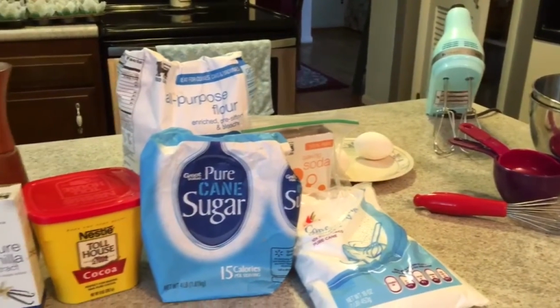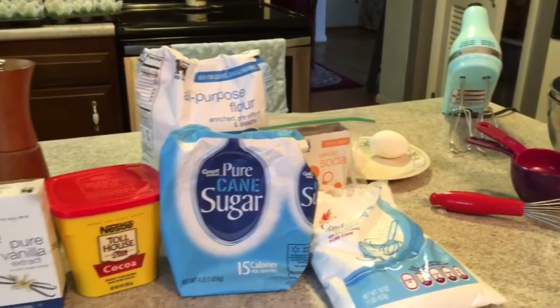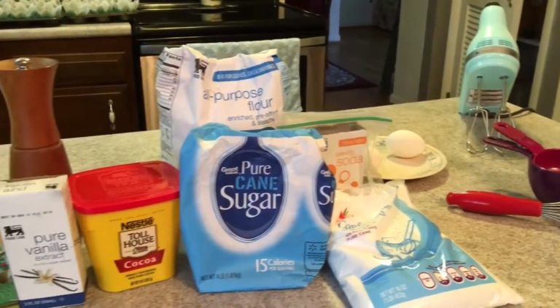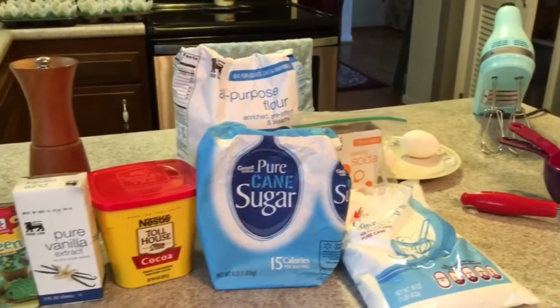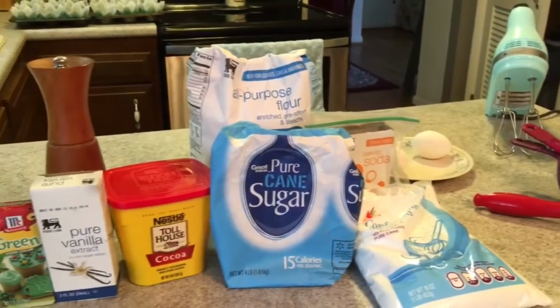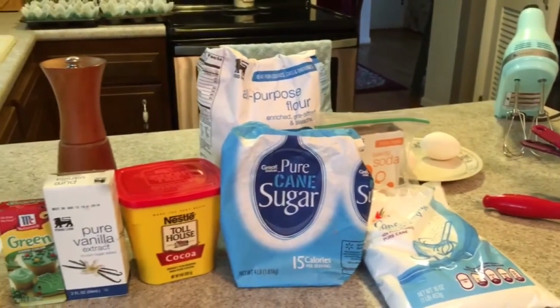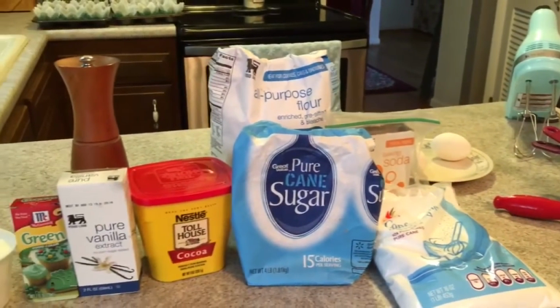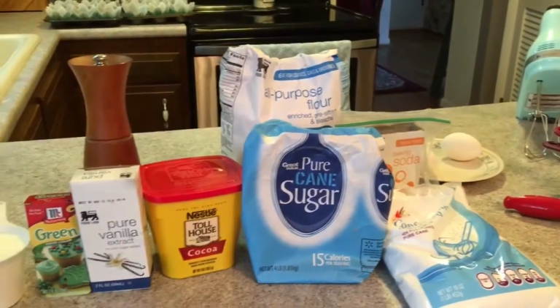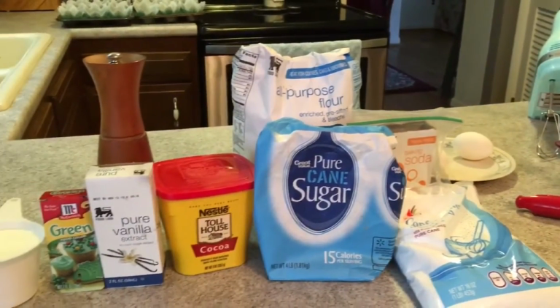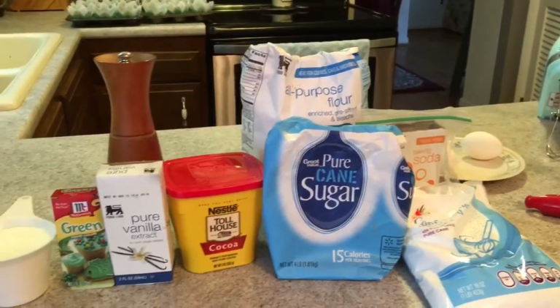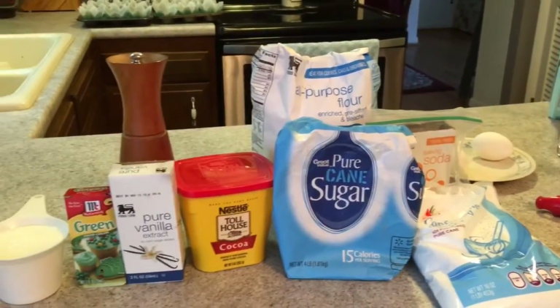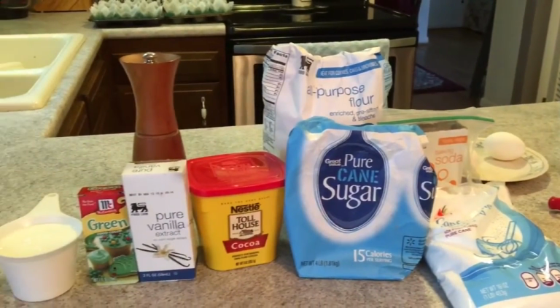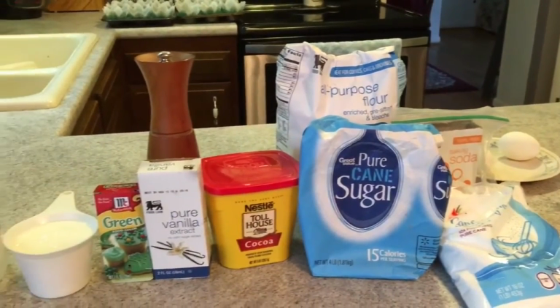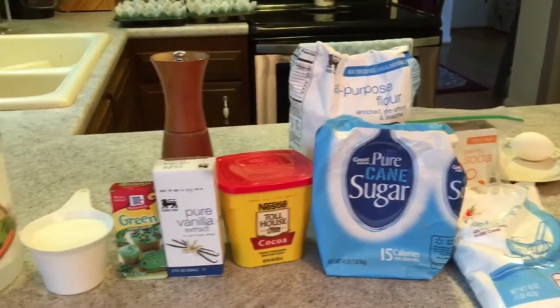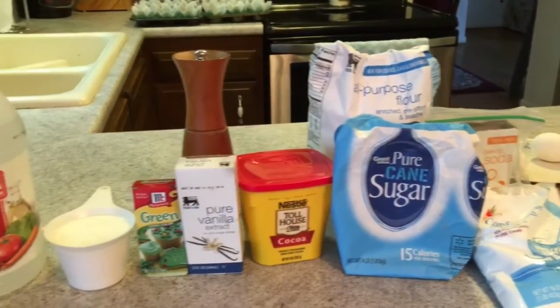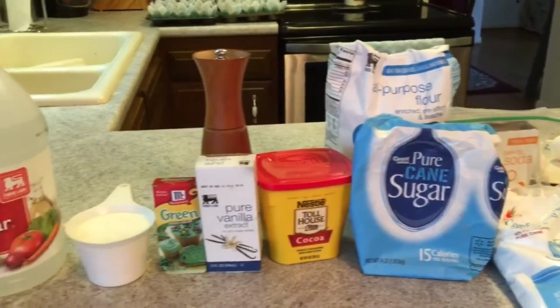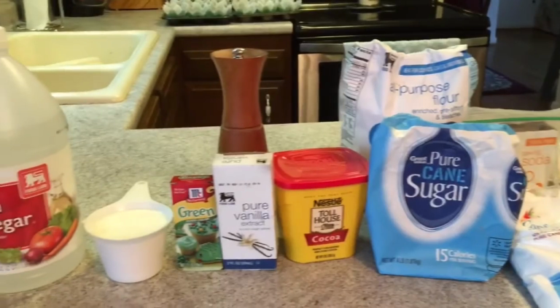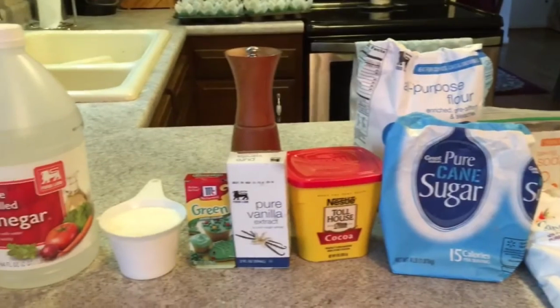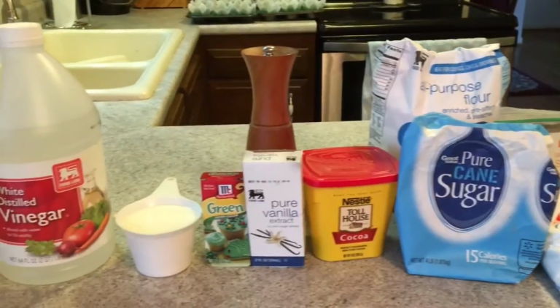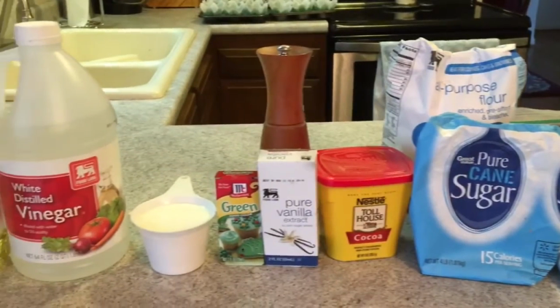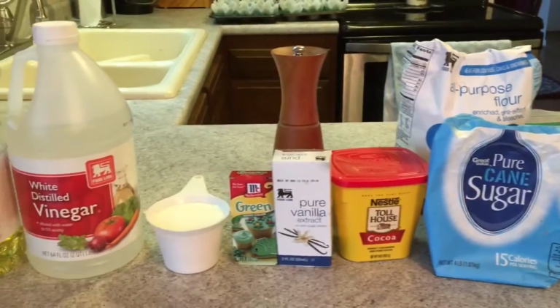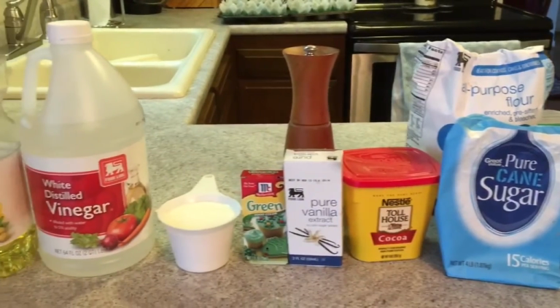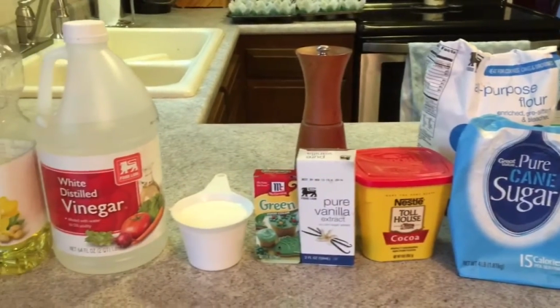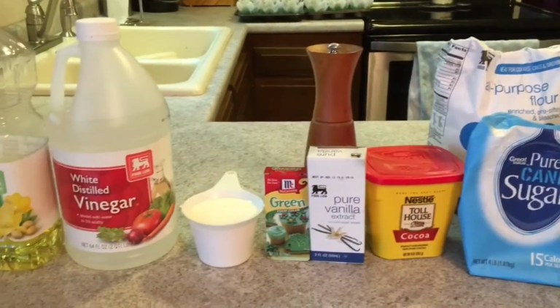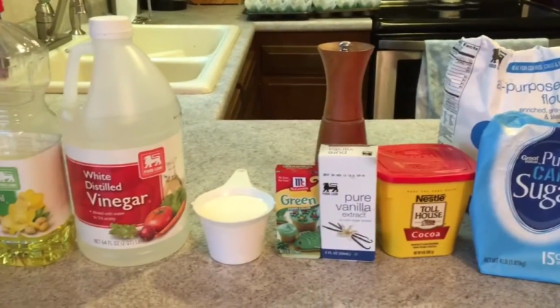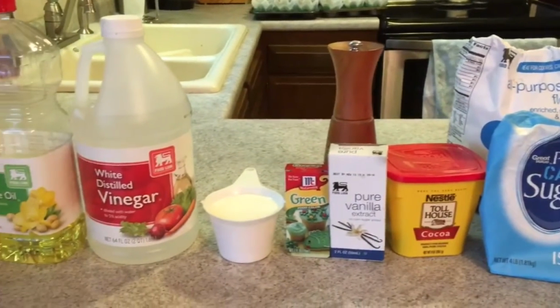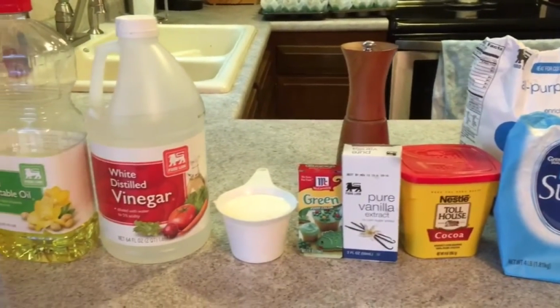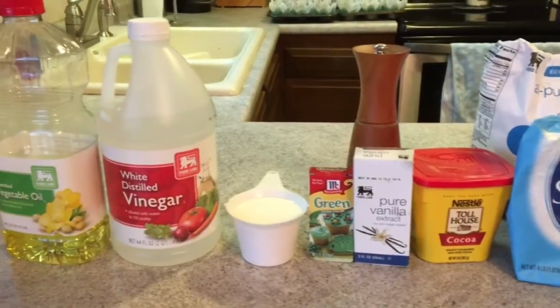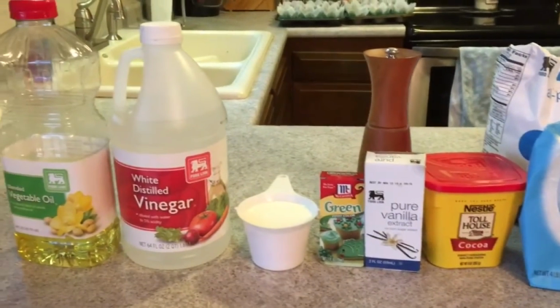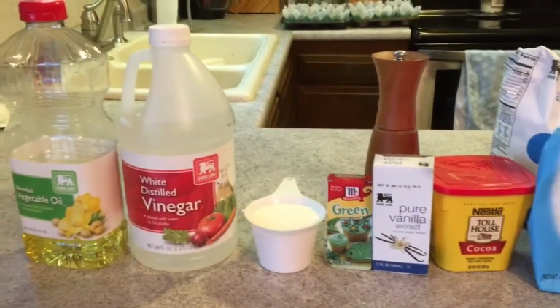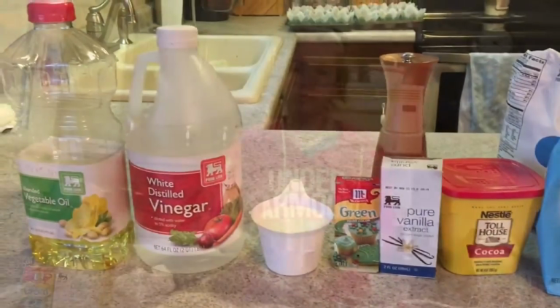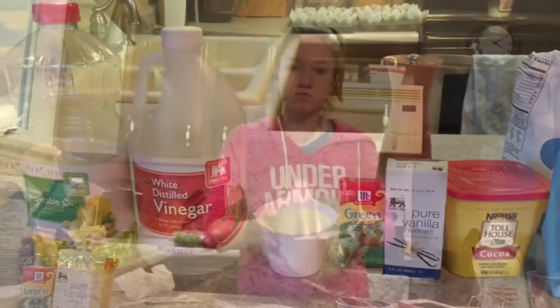You will also need two medium-sized bowls, a handheld mixer, a whisk, and two measuring cups.